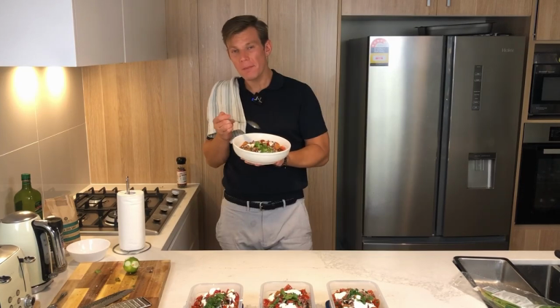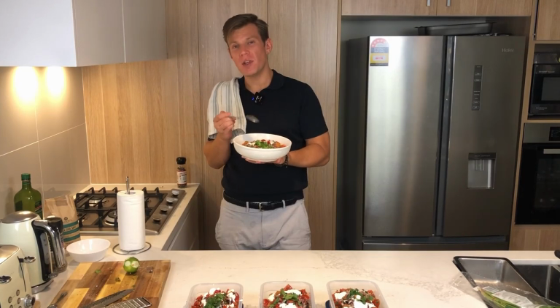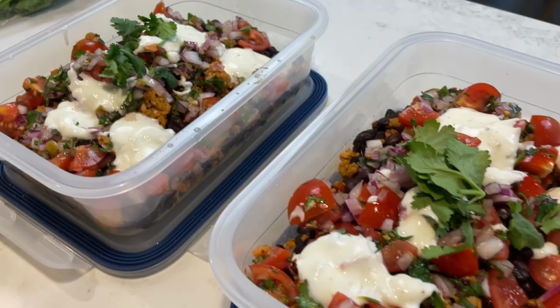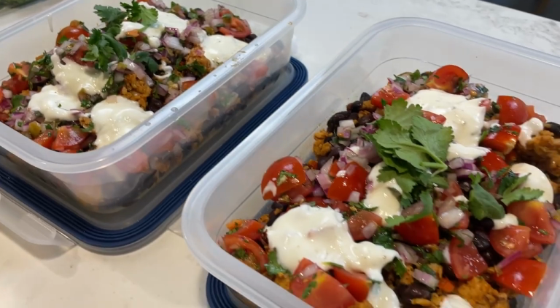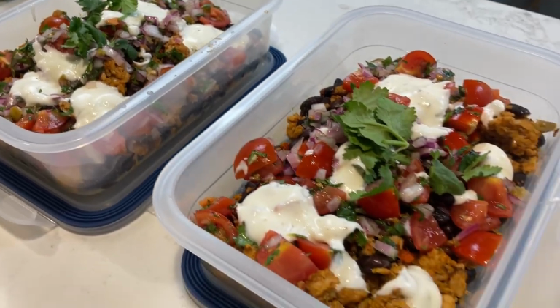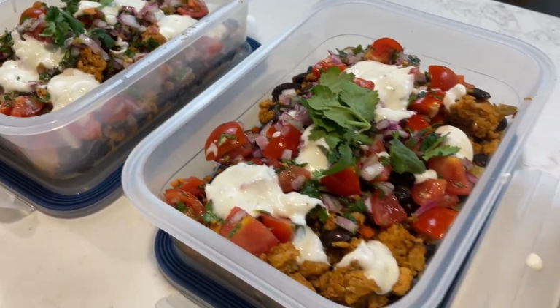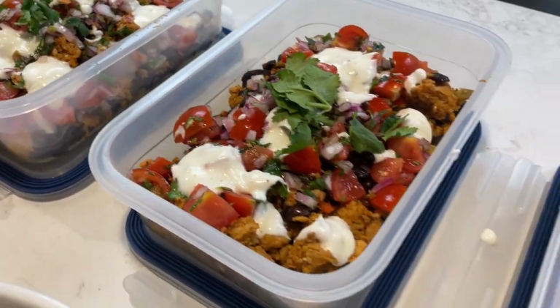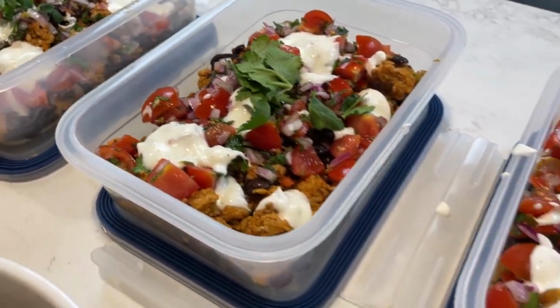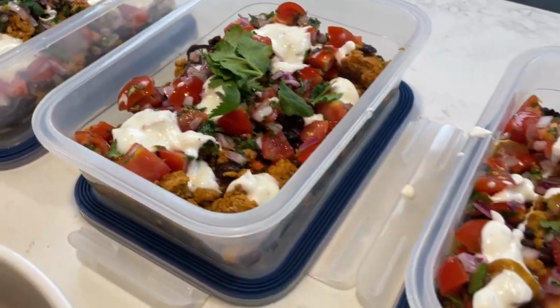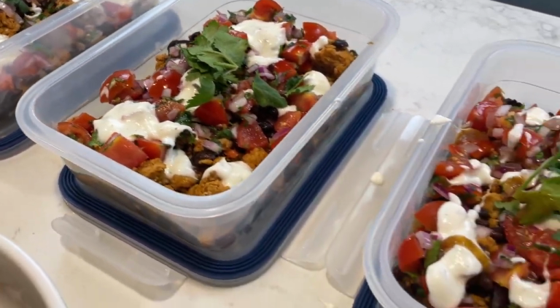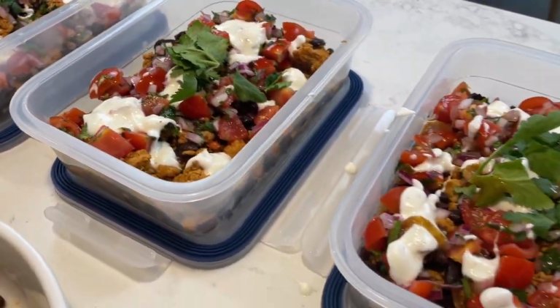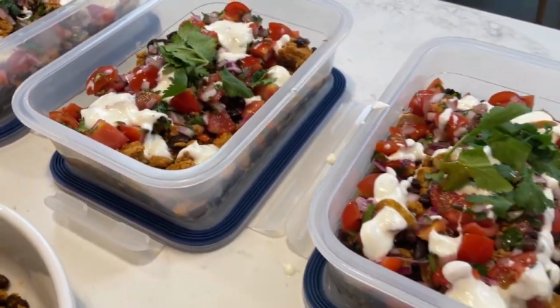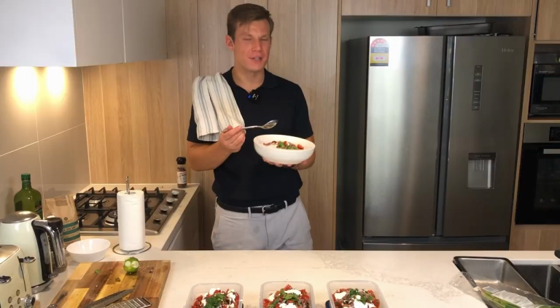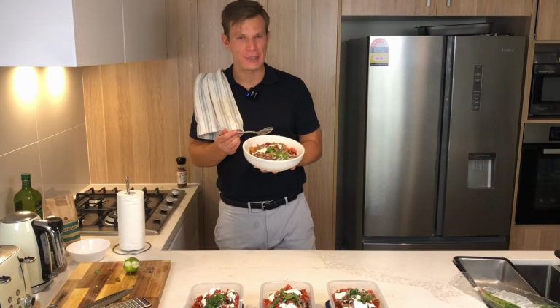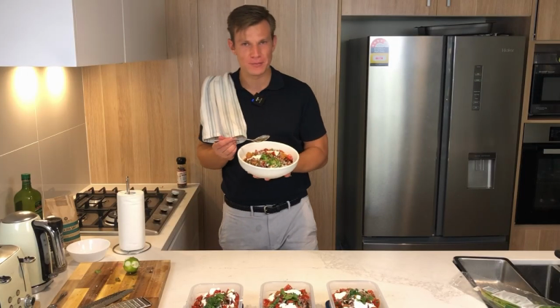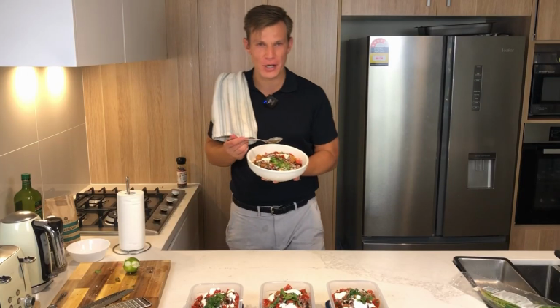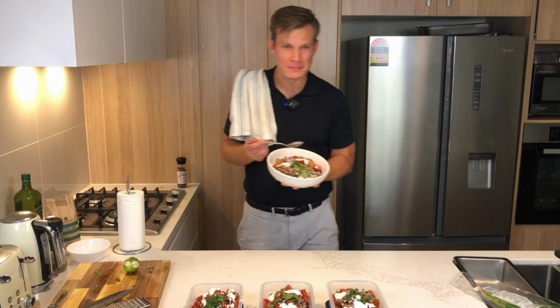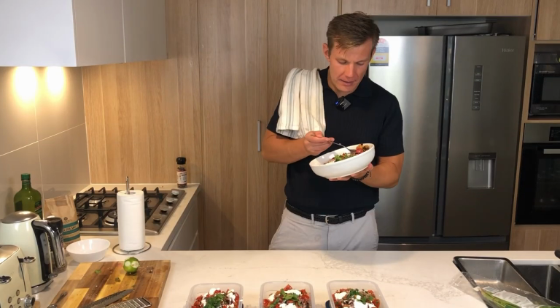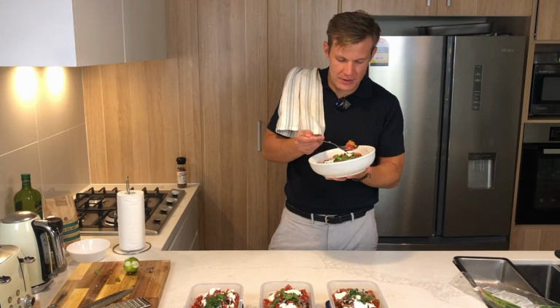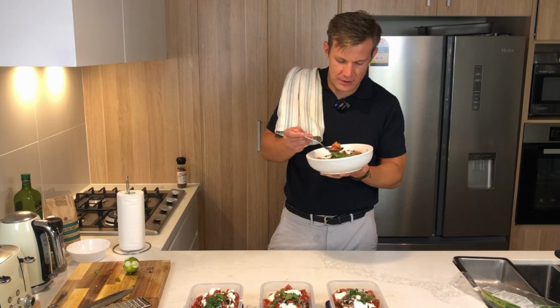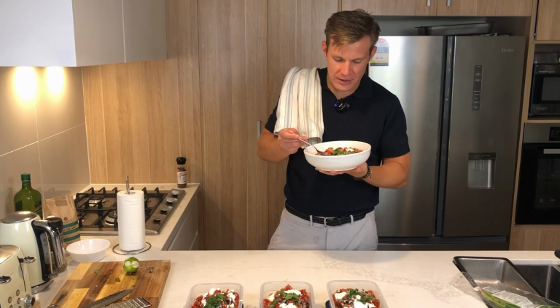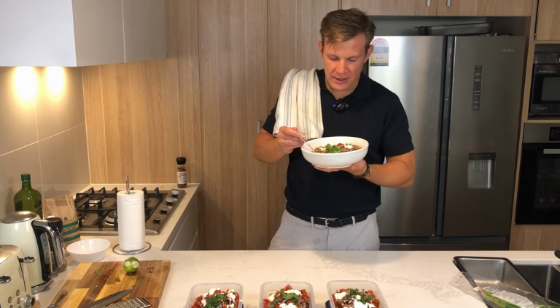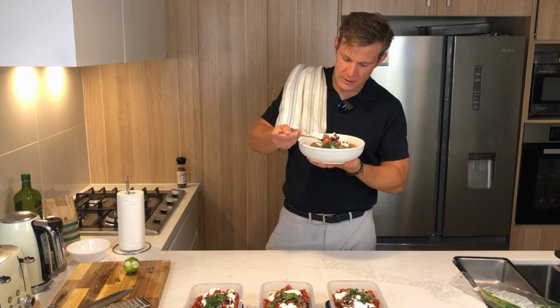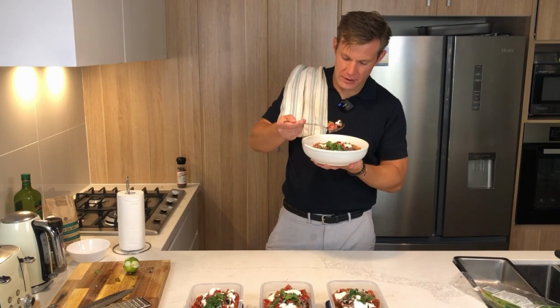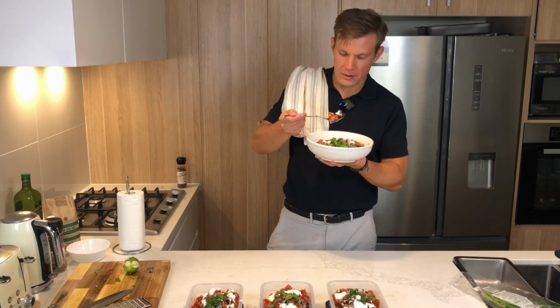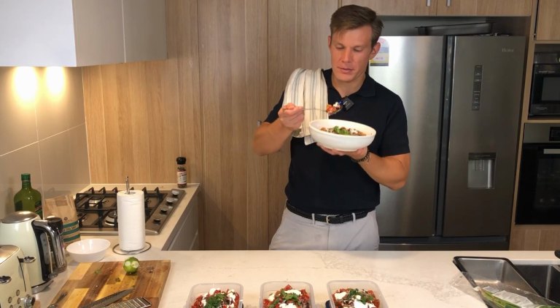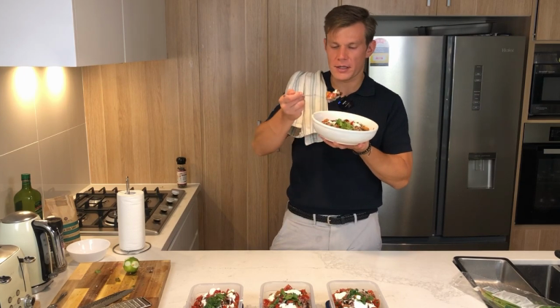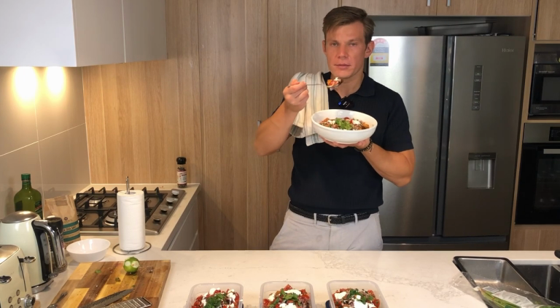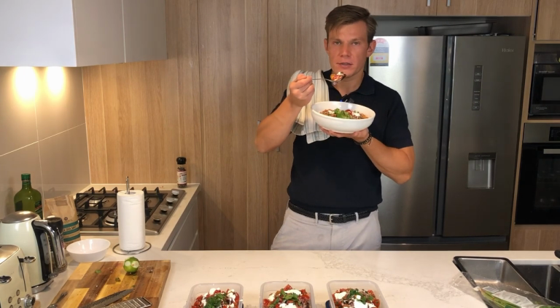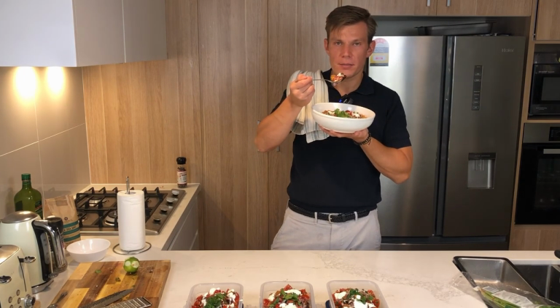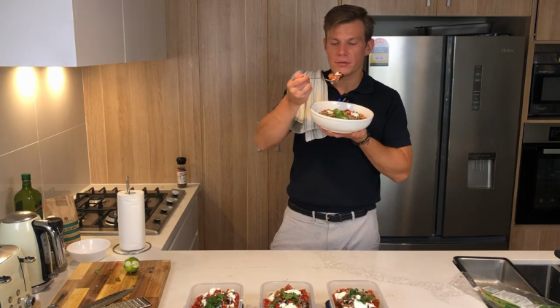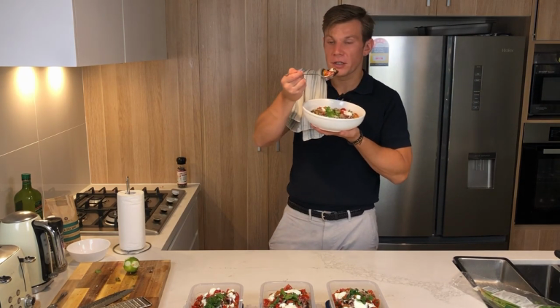That tastes like how skinny feels. It does taste really good, okay? This is actually my dinner, so I'm not going to eat too much of it, but it's really good.